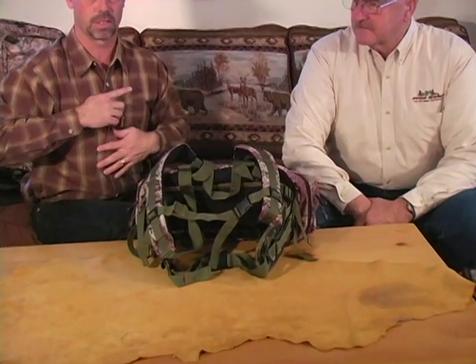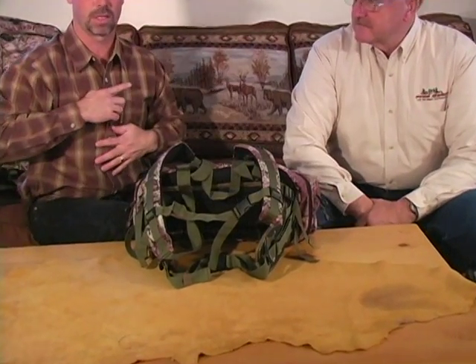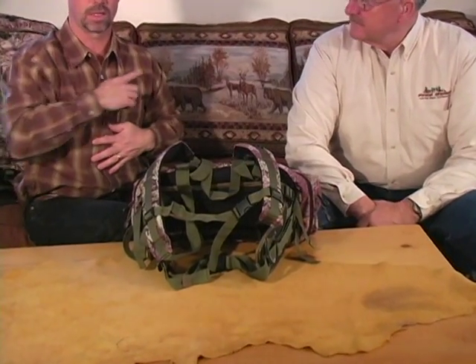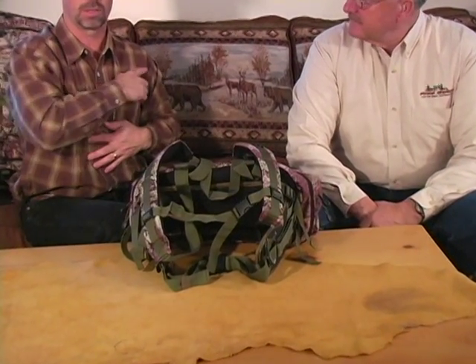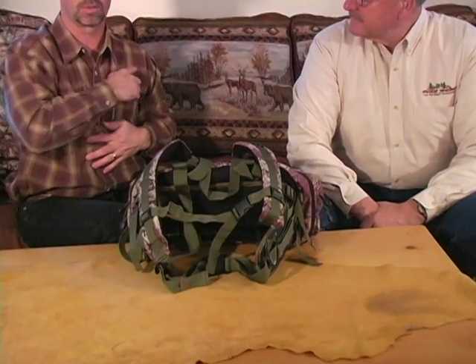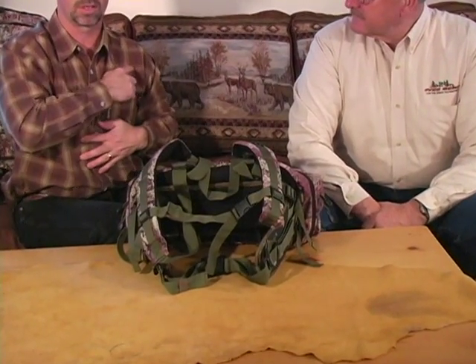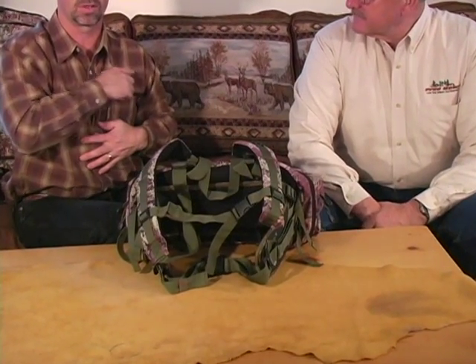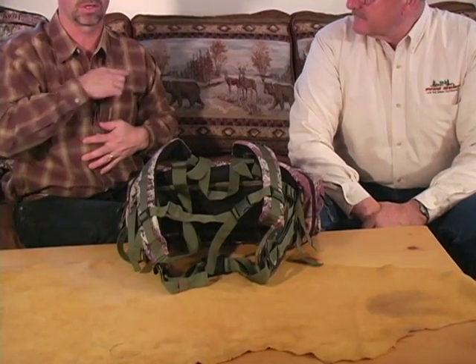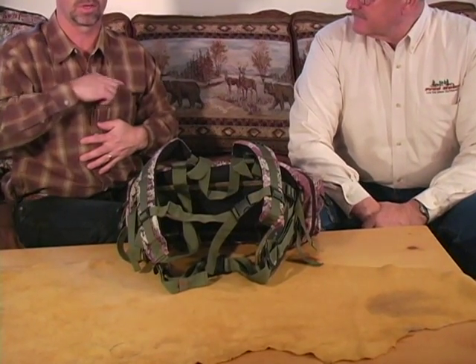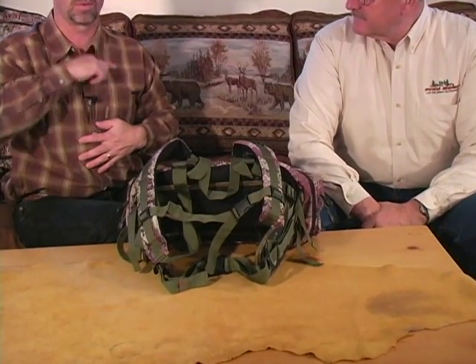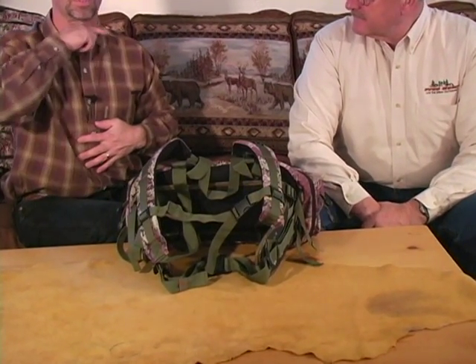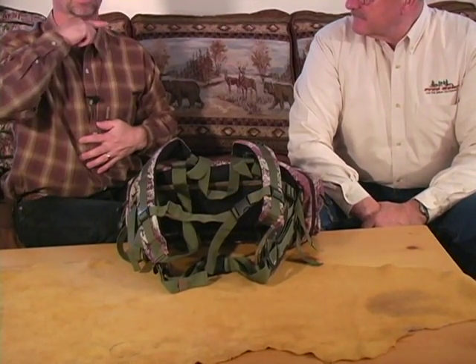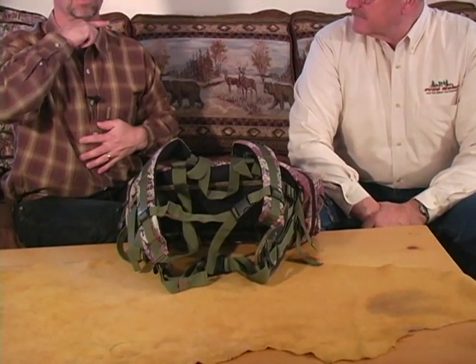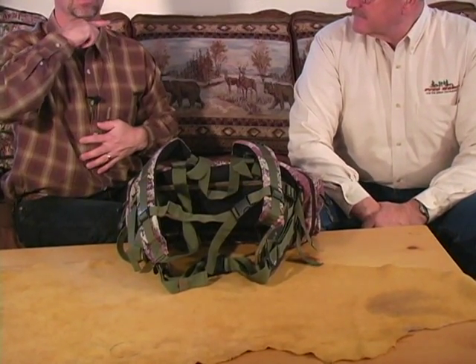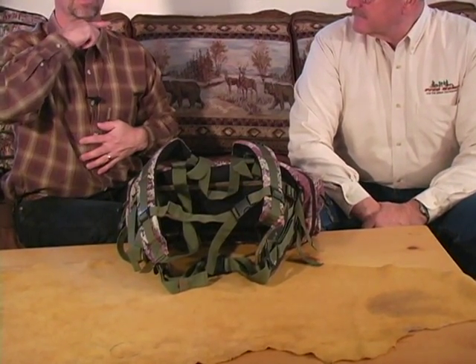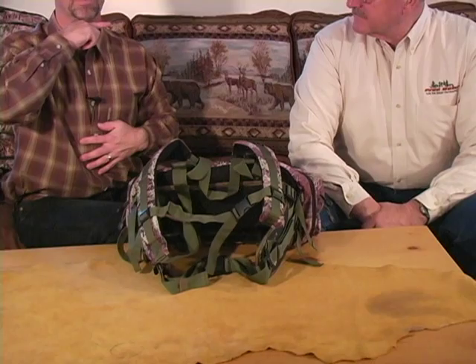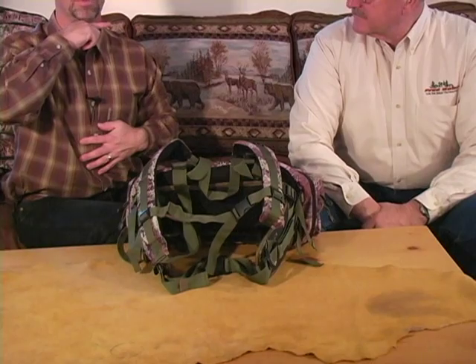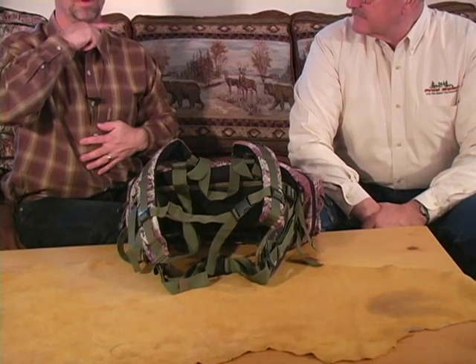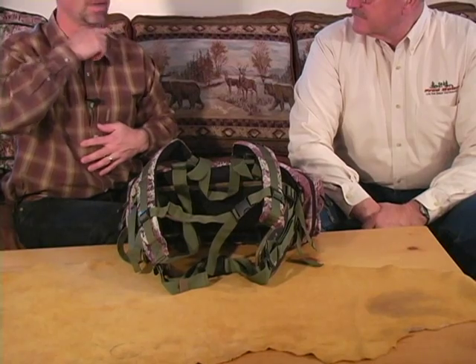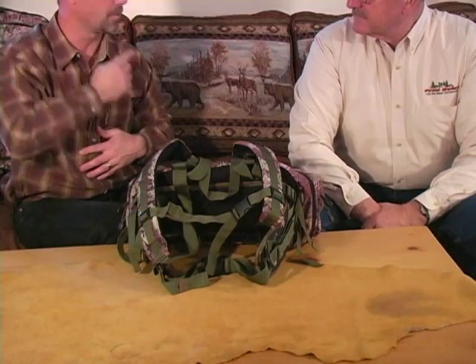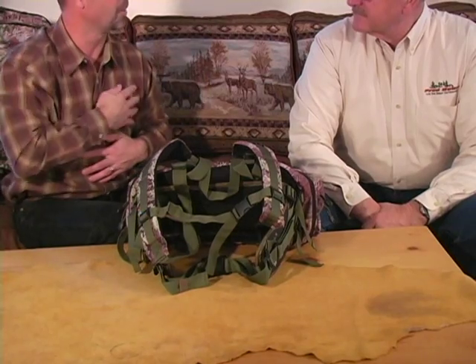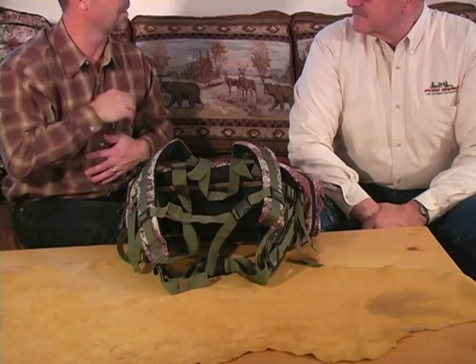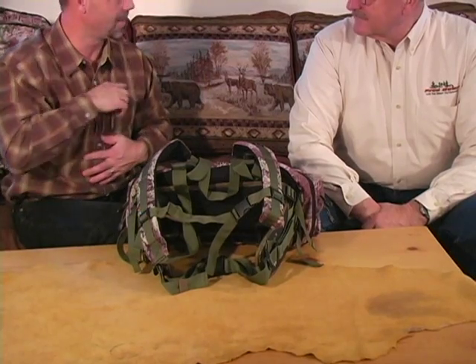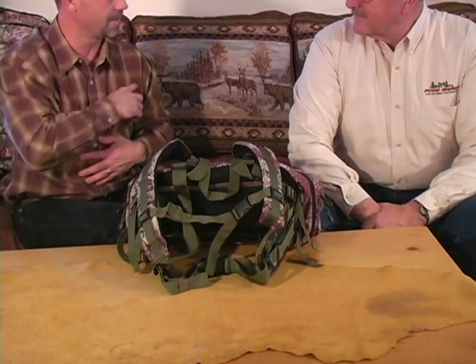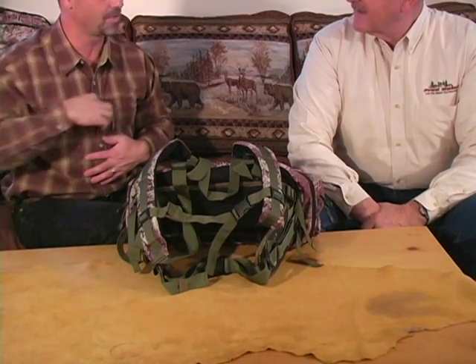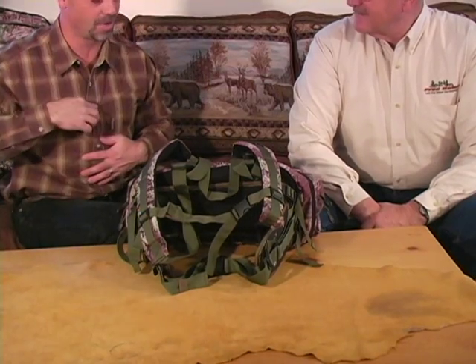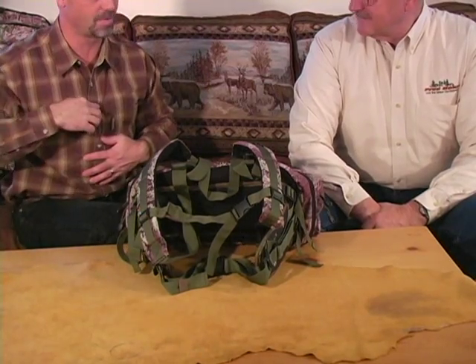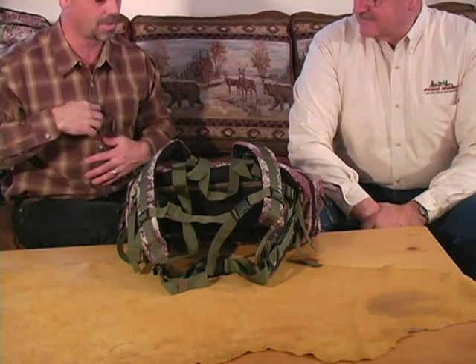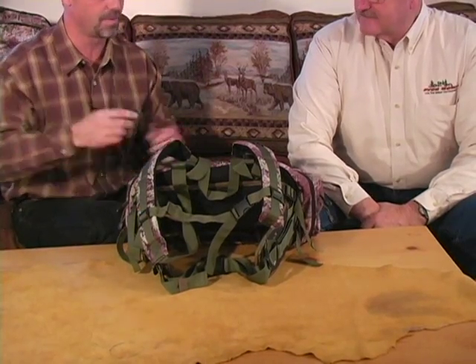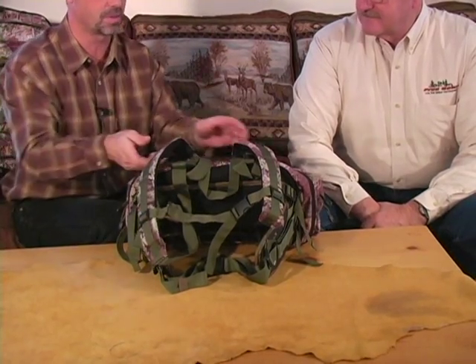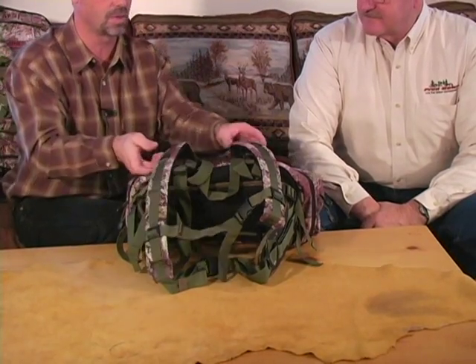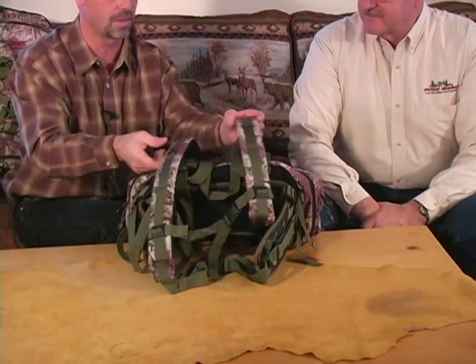Adjusting the shoulder straps correctly will then allow you to get your sternum strap where it belongs. Like Jim was saying earlier, we don't want that sternum strap up along our neck — we want it down where it fits correctly.